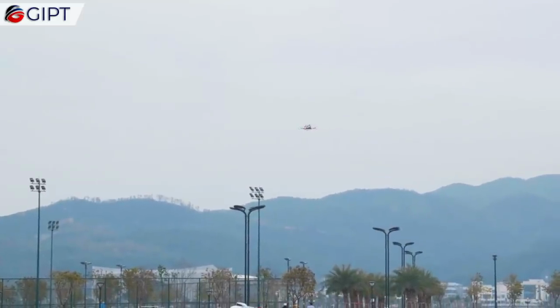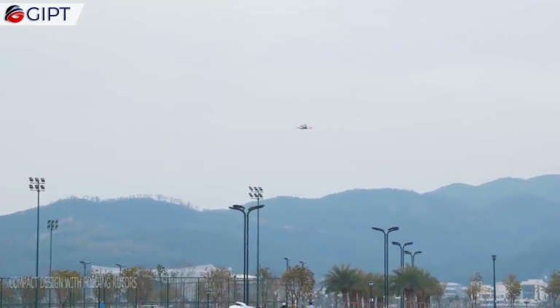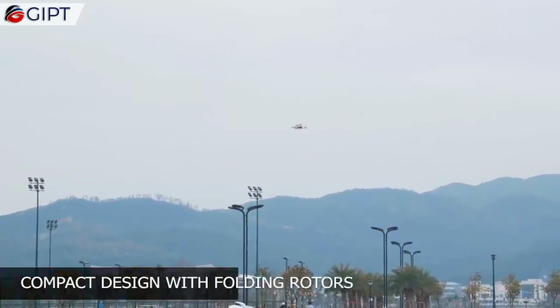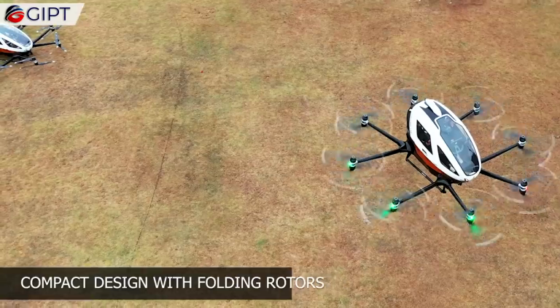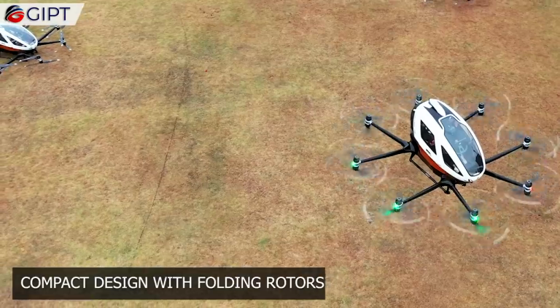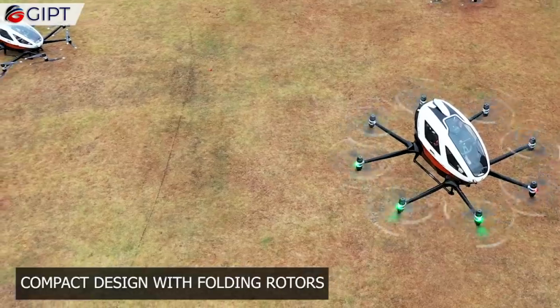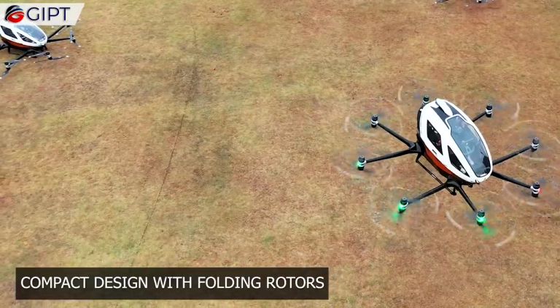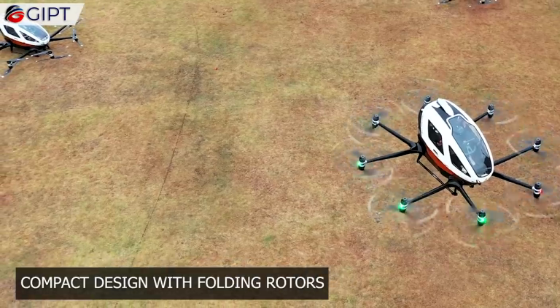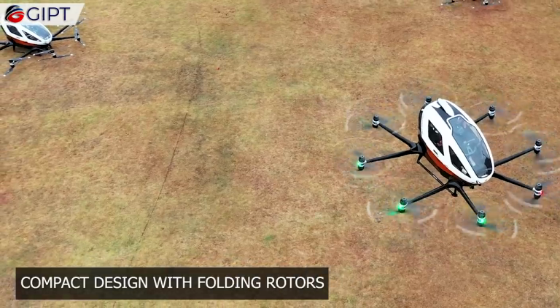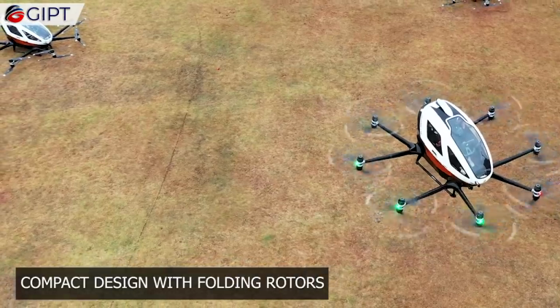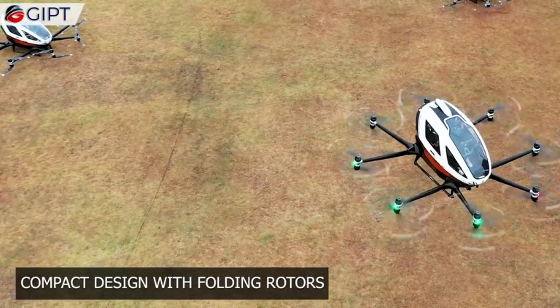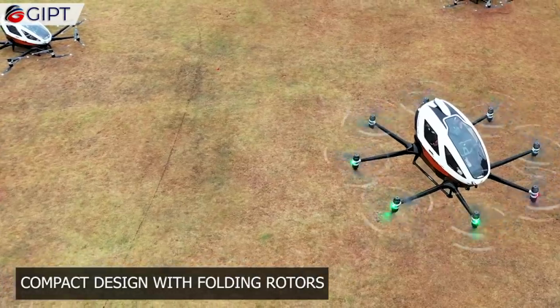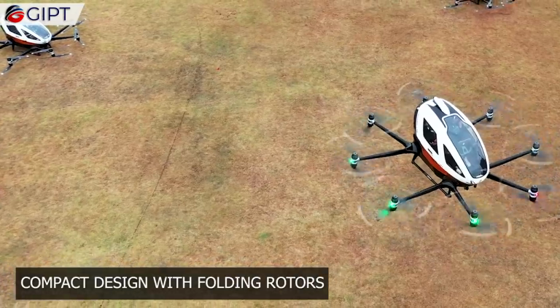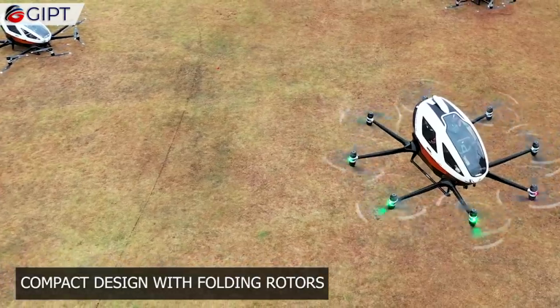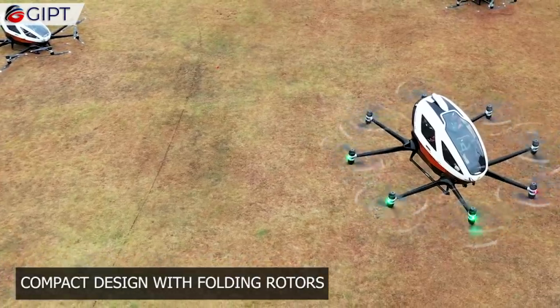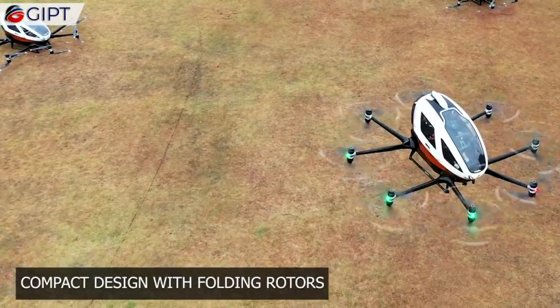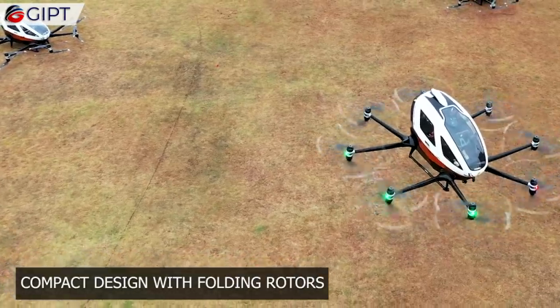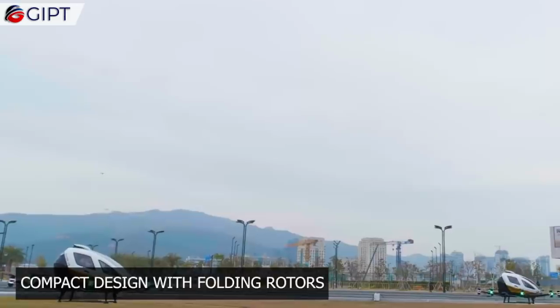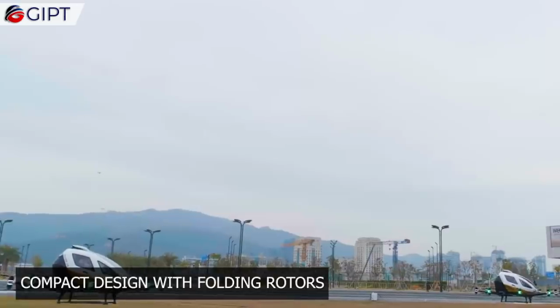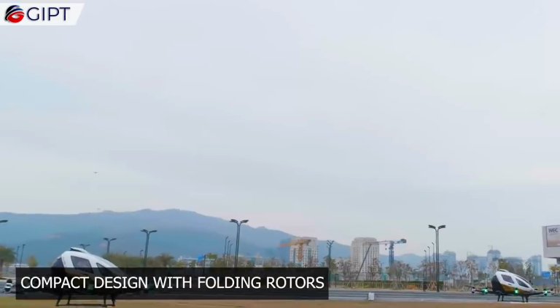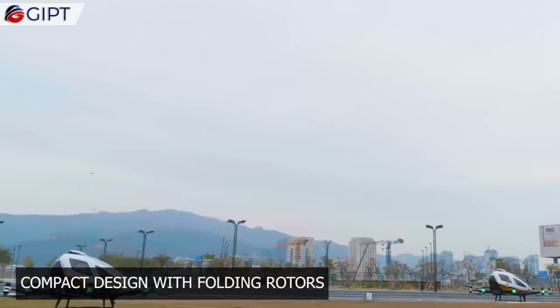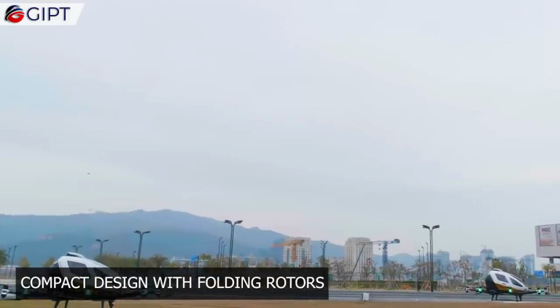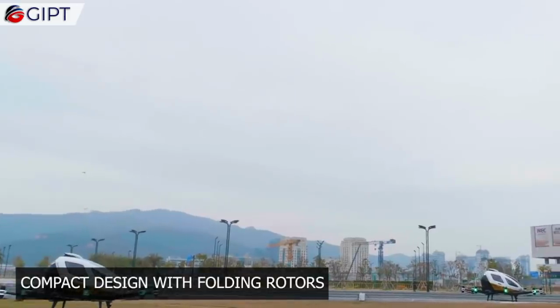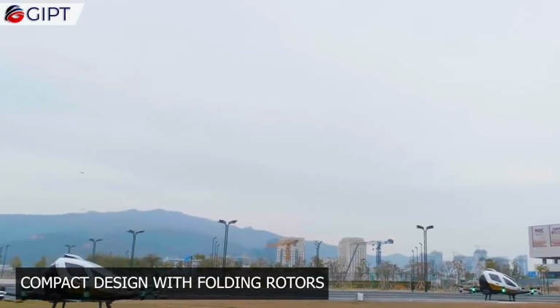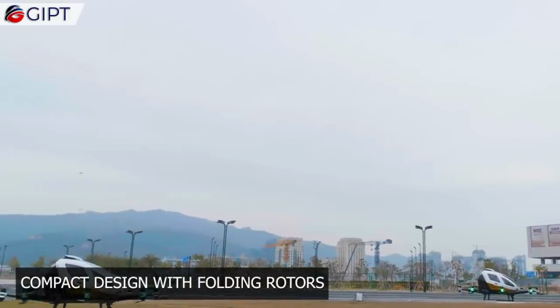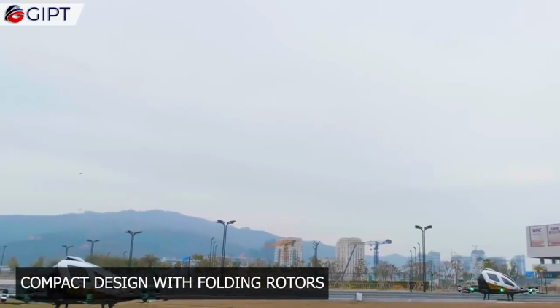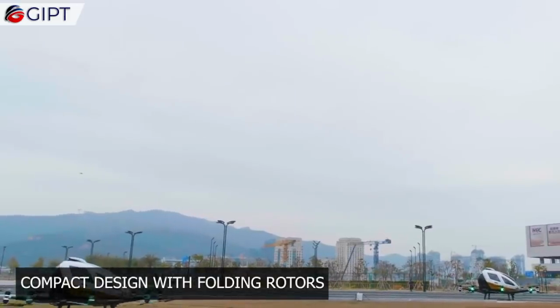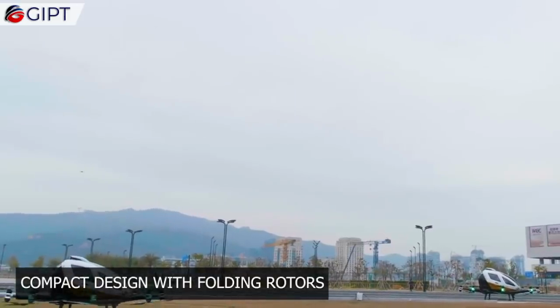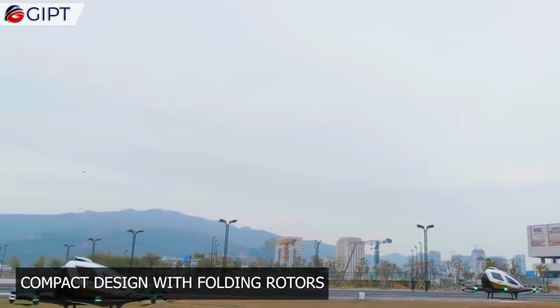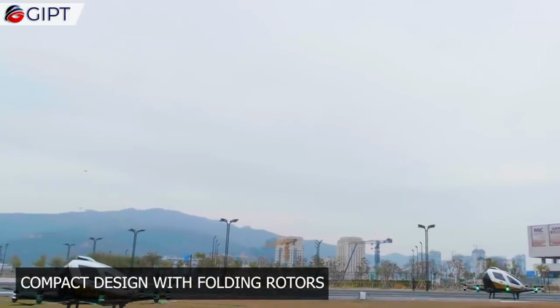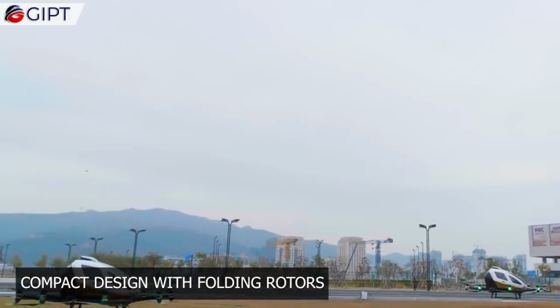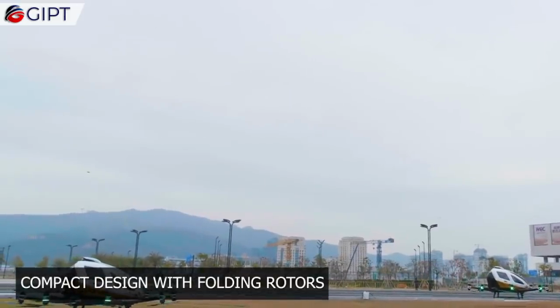Having a compact design, the EHang doesn't take up much space in the sky or even while parked.